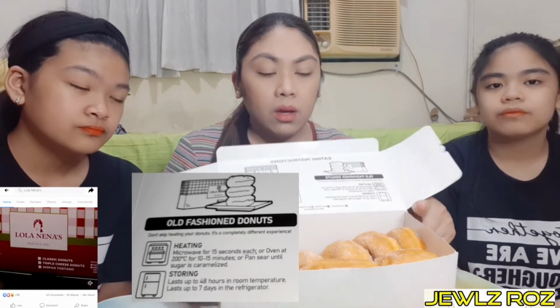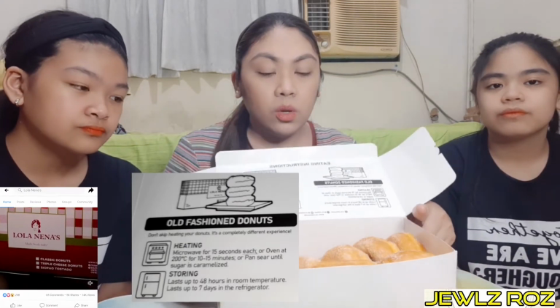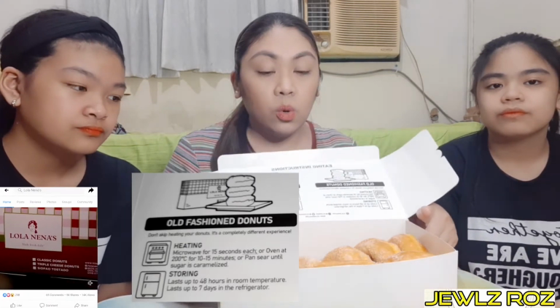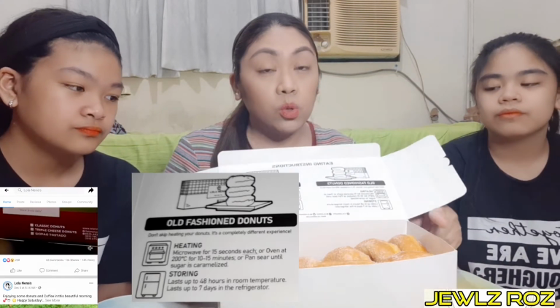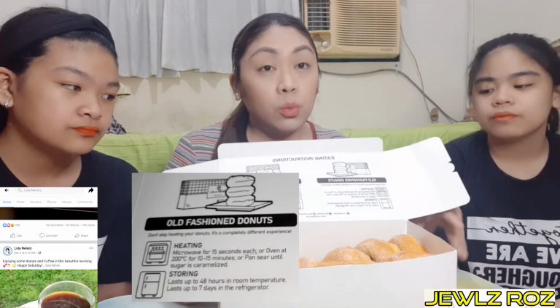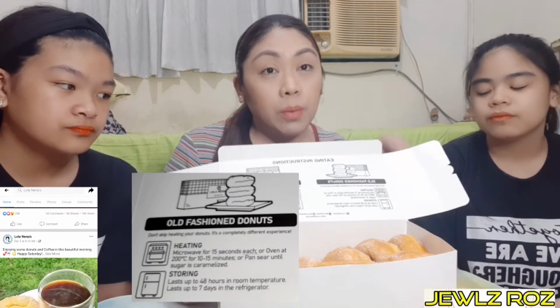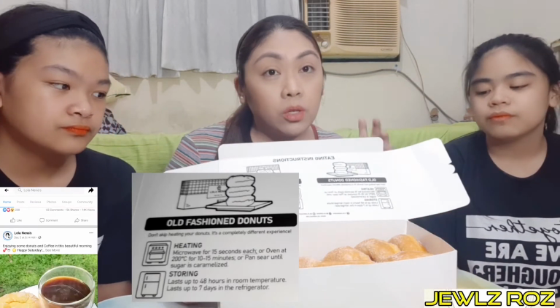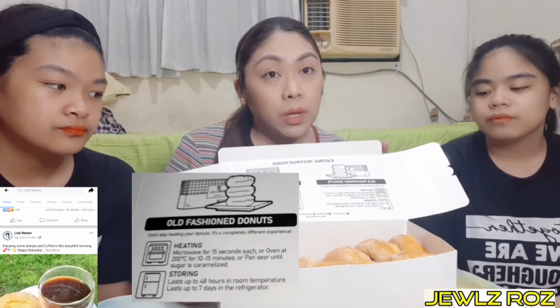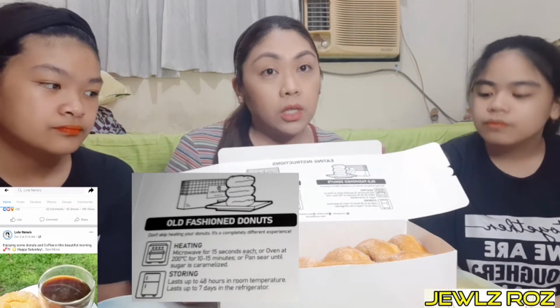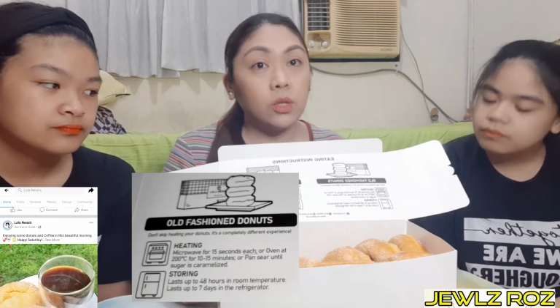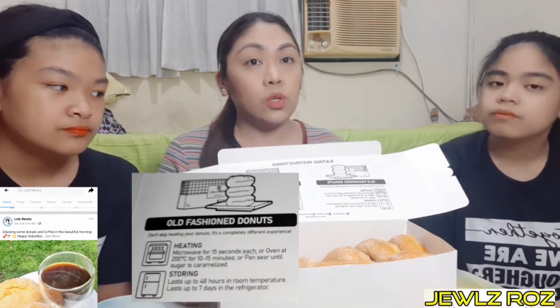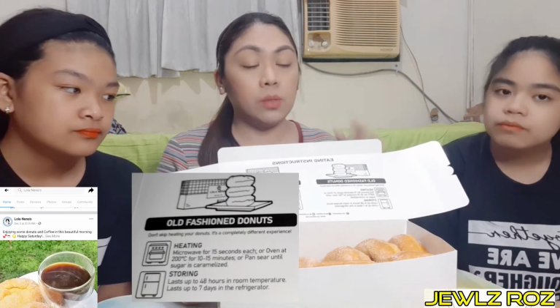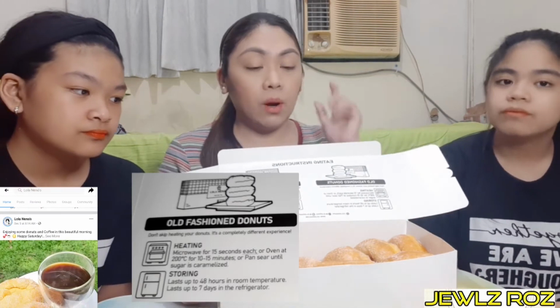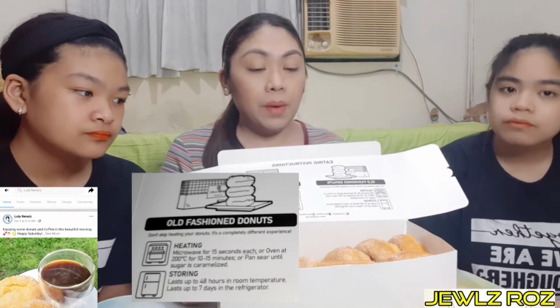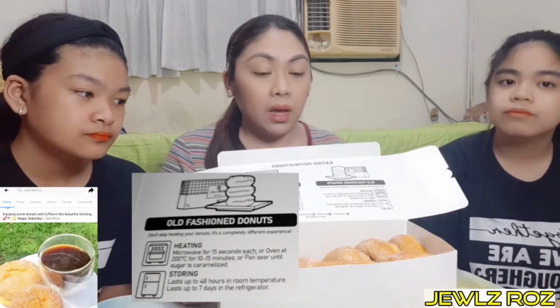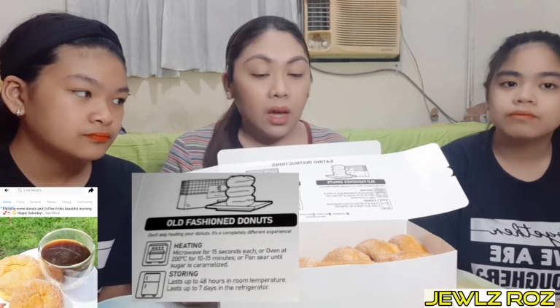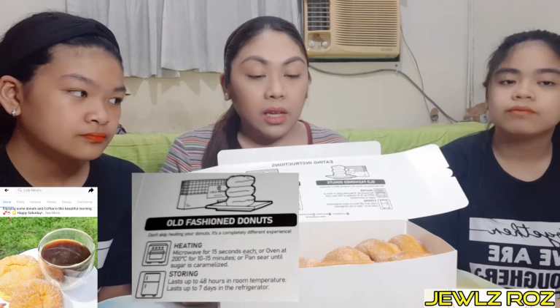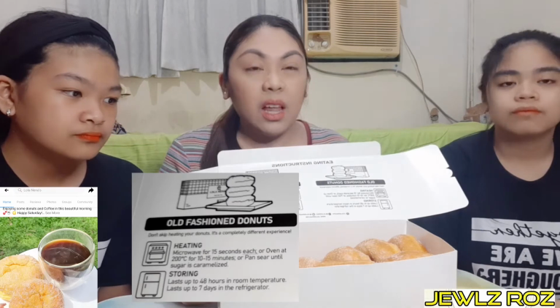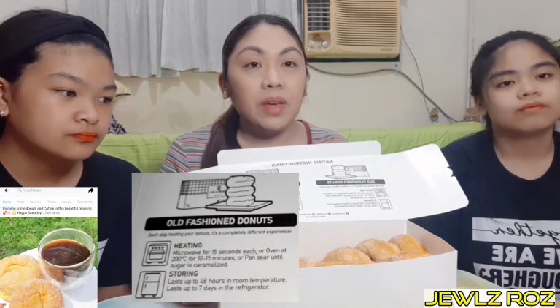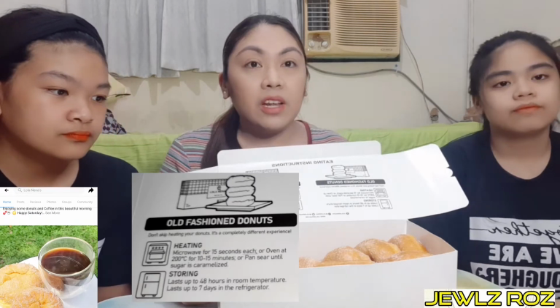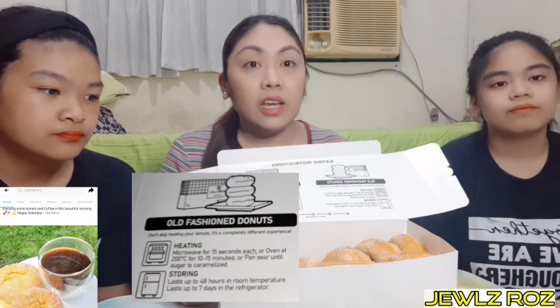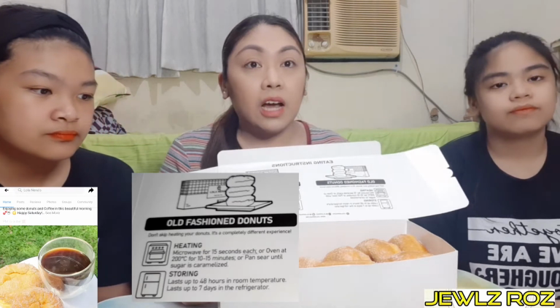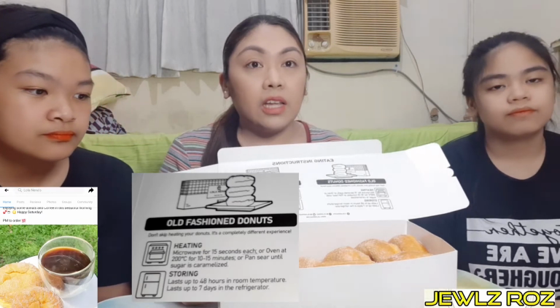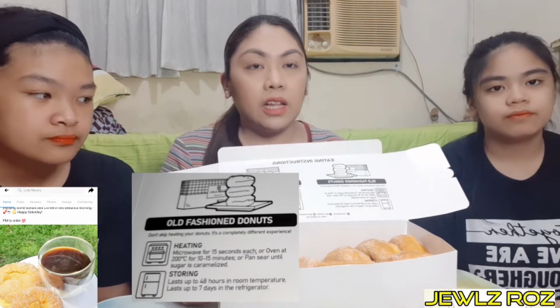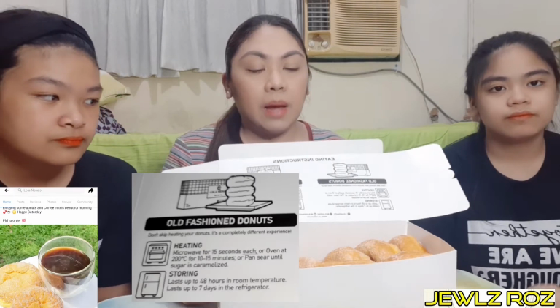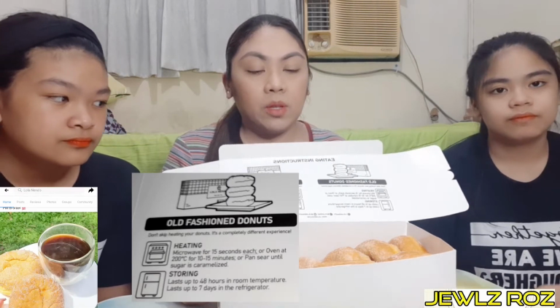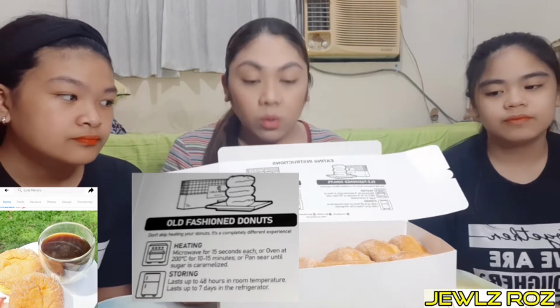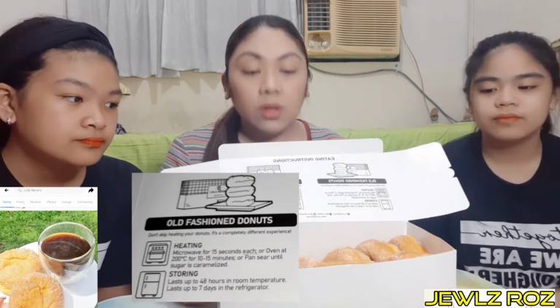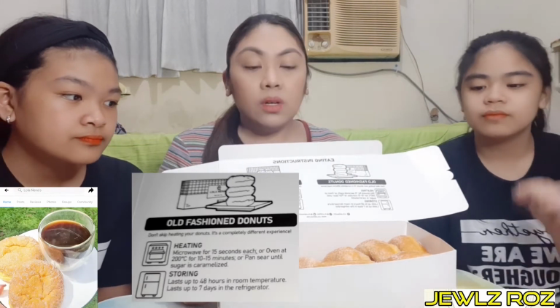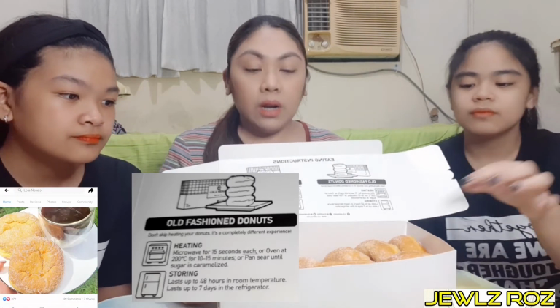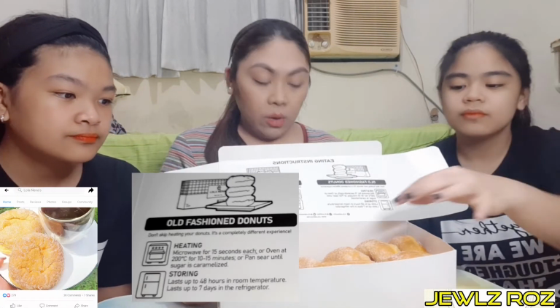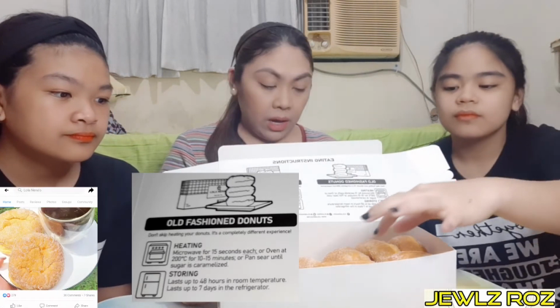Siguro kung gusto mo na medyo melted yung cheese. Pero kami, yun namin i-re-heat, kakainin na namin. Try yun, ha?